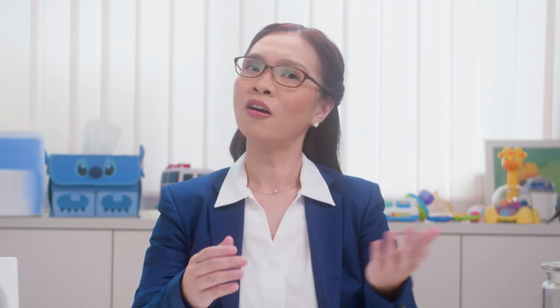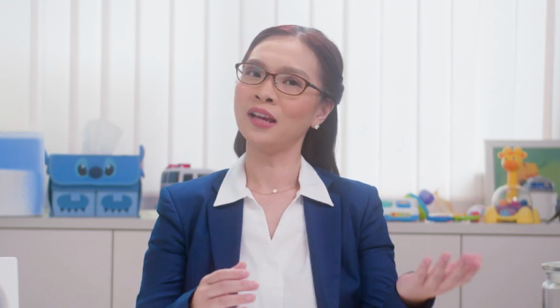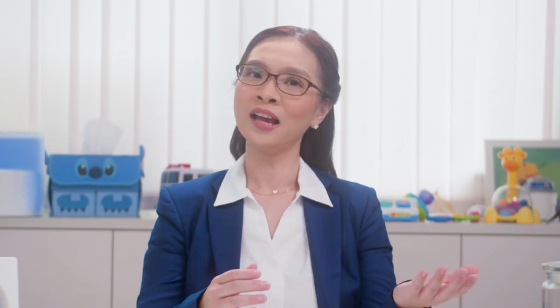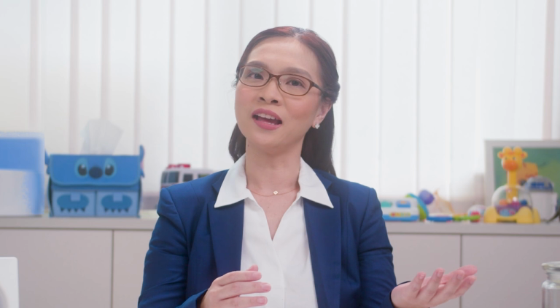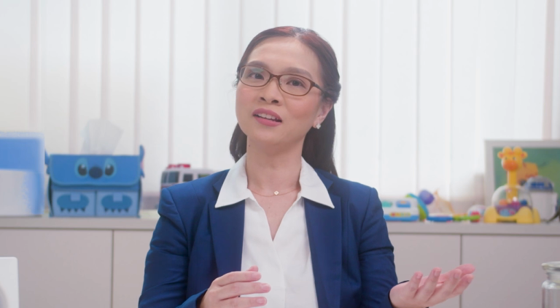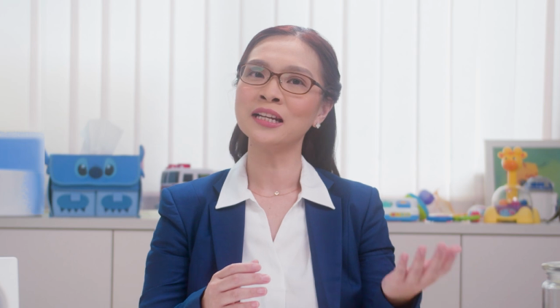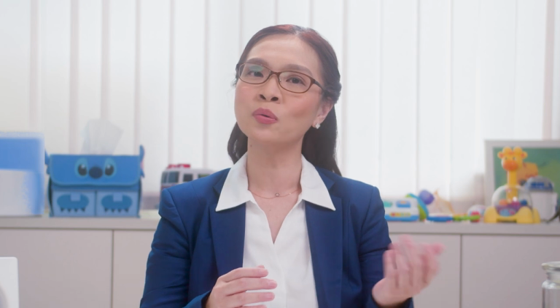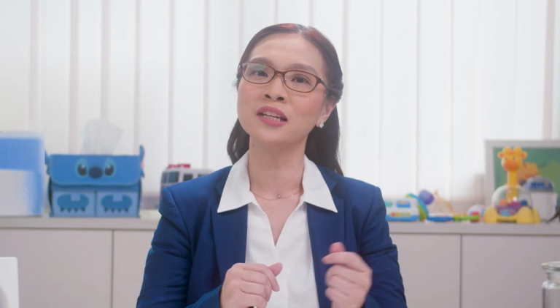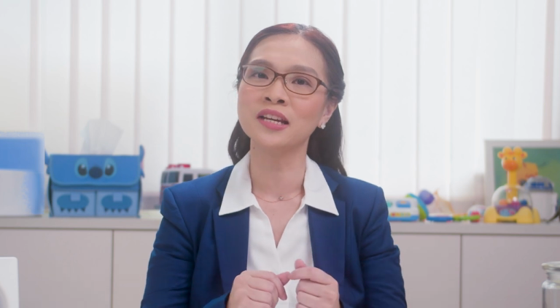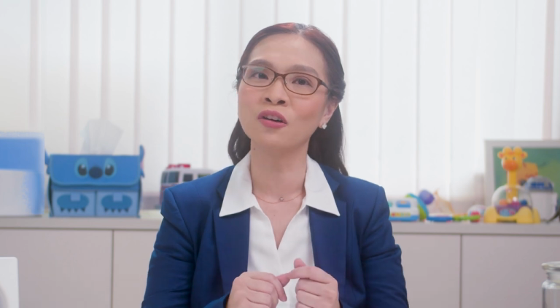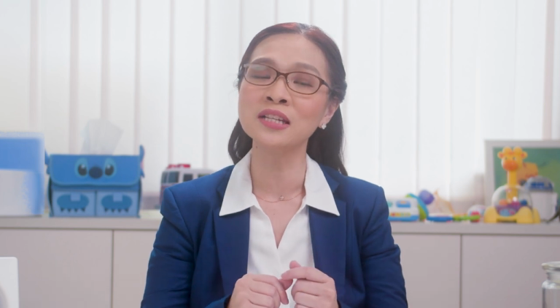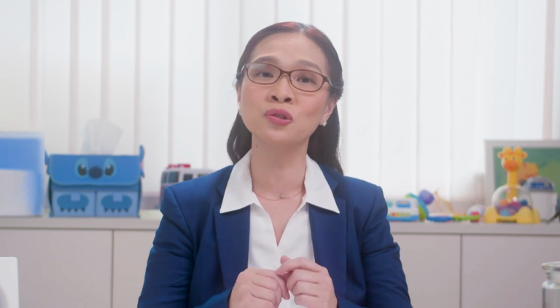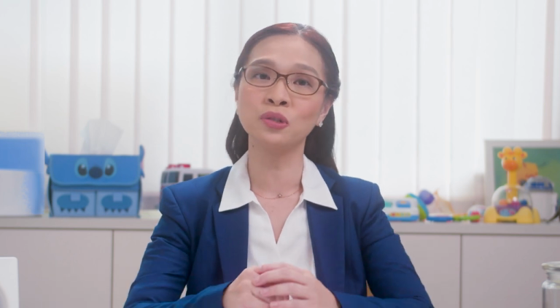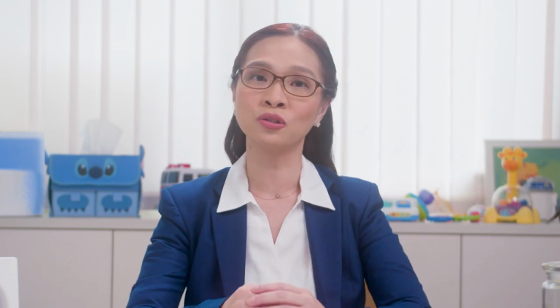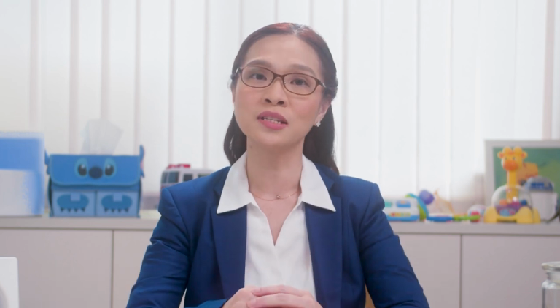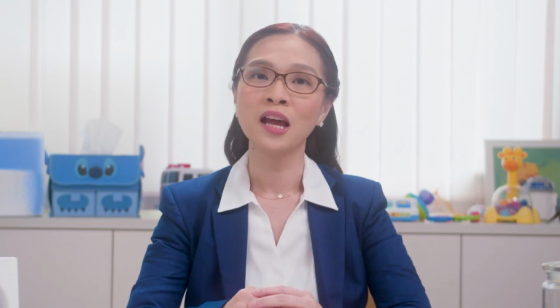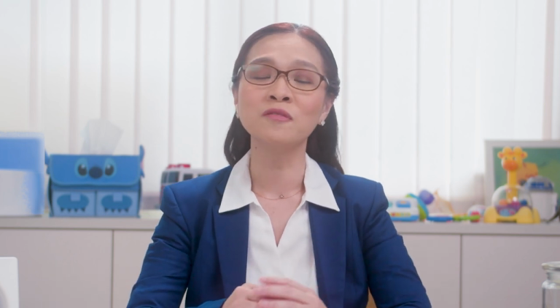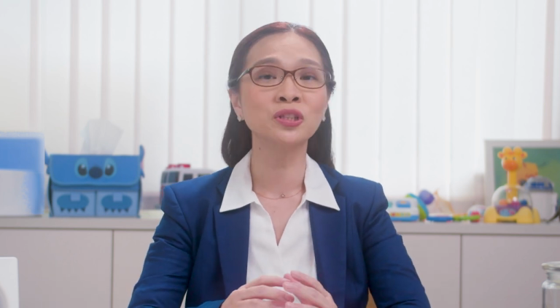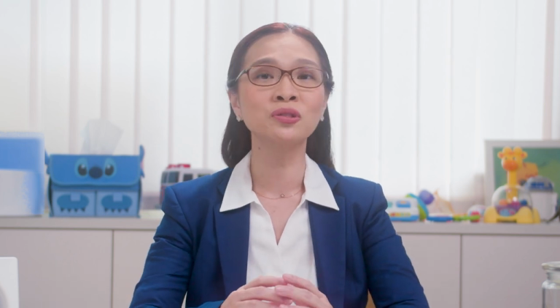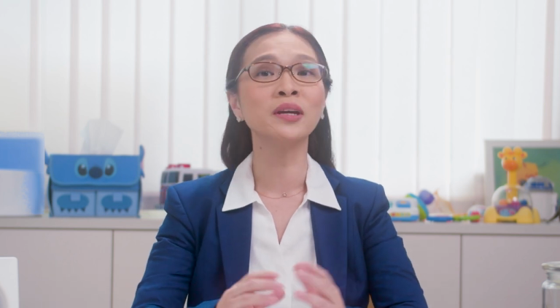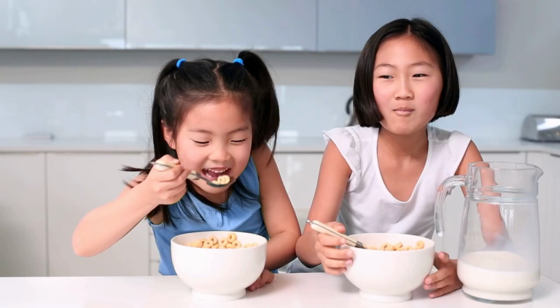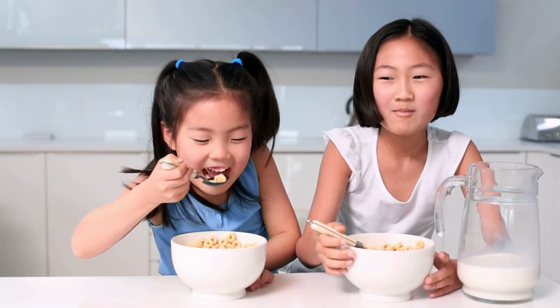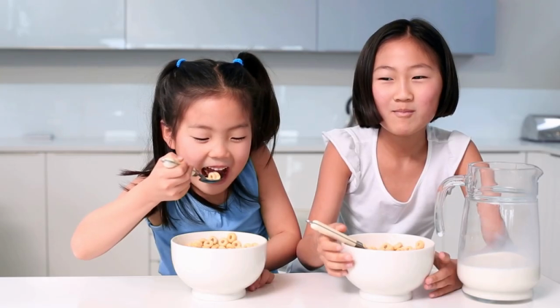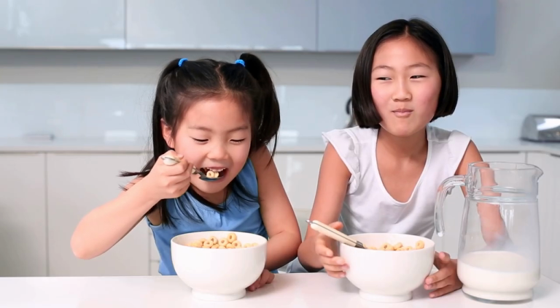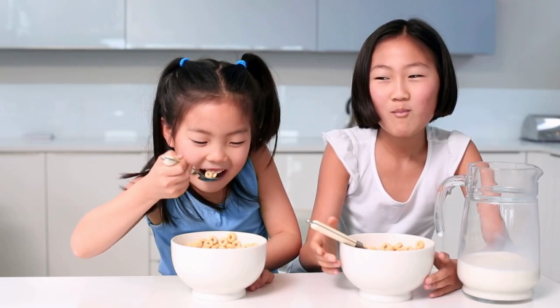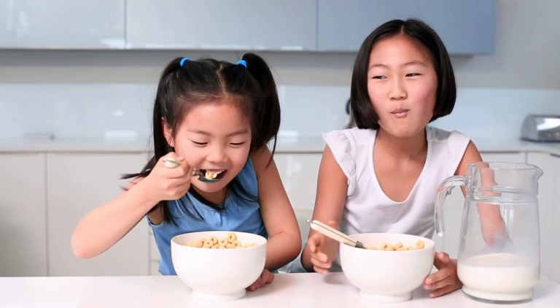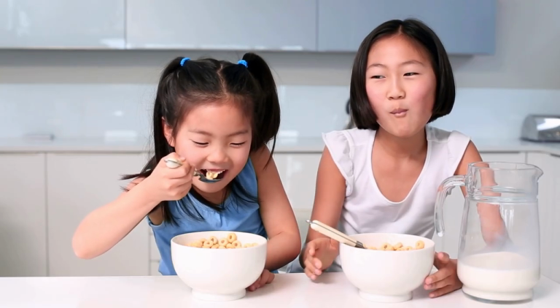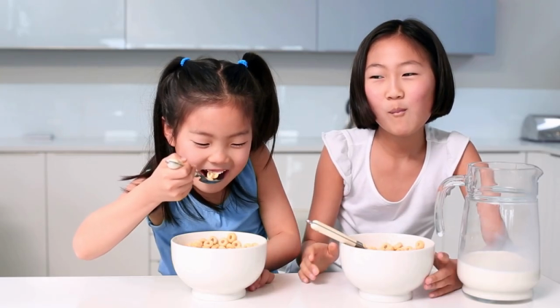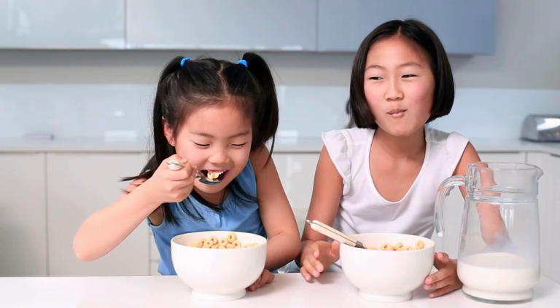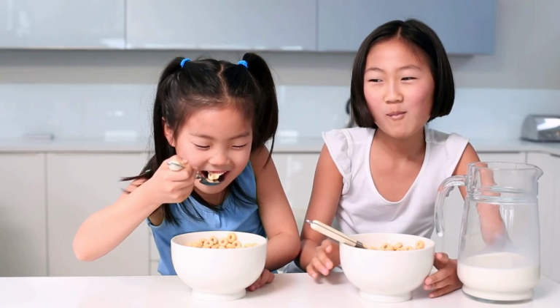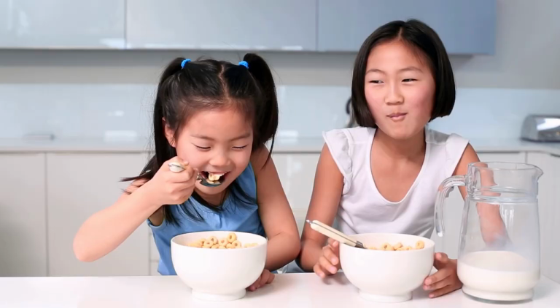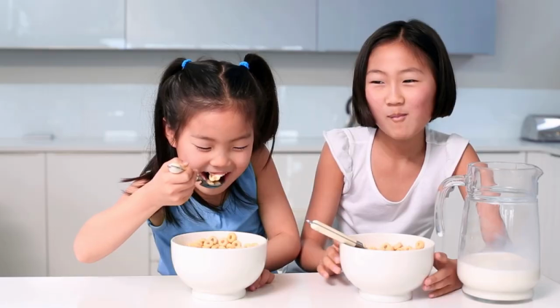On the other hand, adequate intake of these two nutrients has been shown to influence appetite and support linear growth.